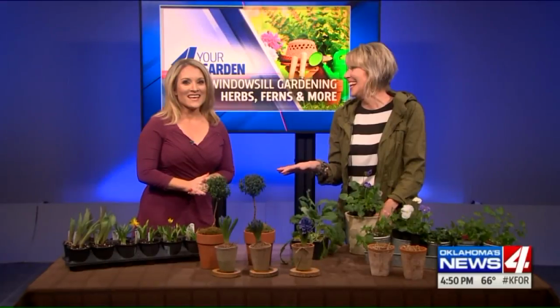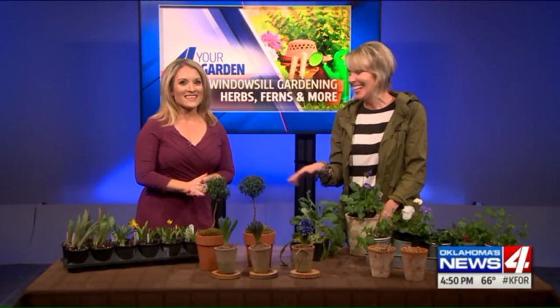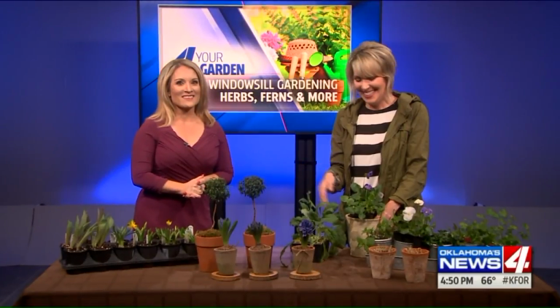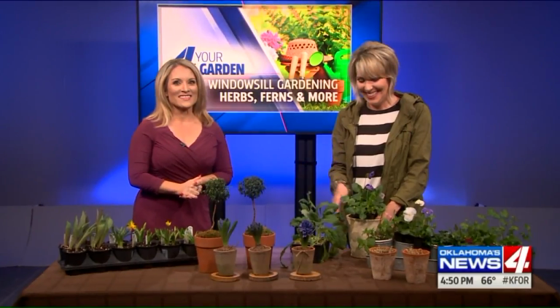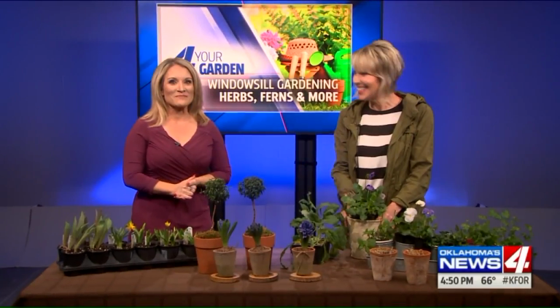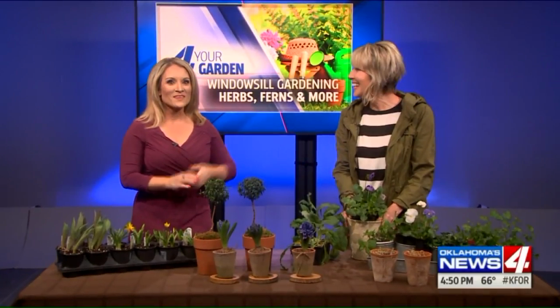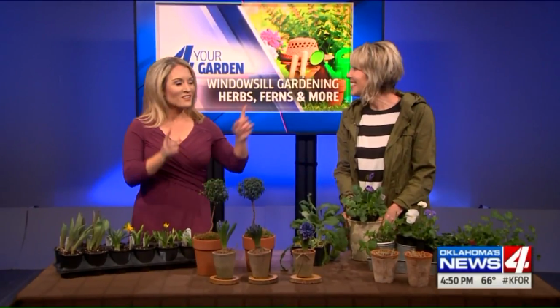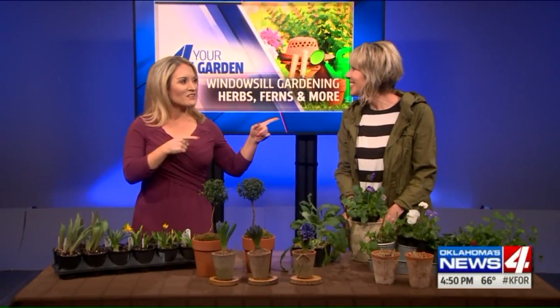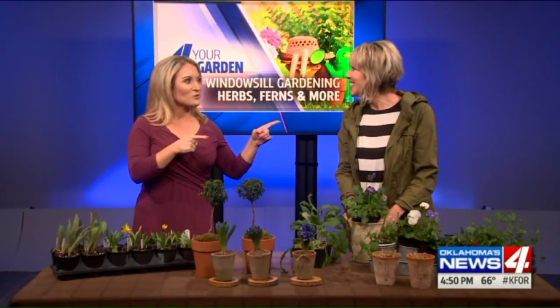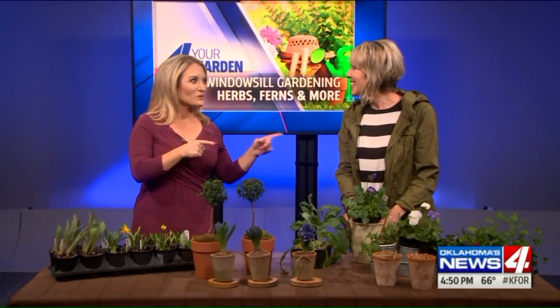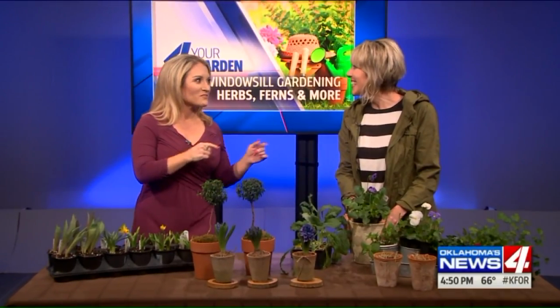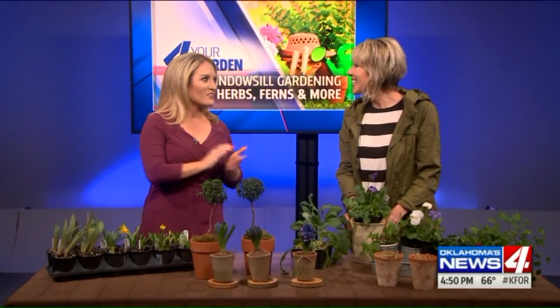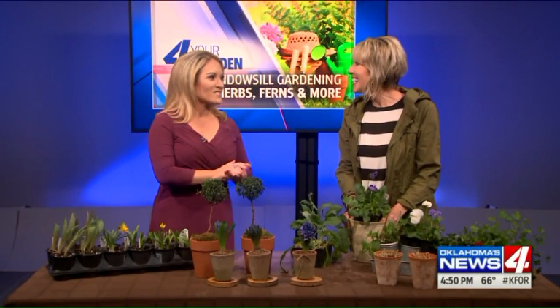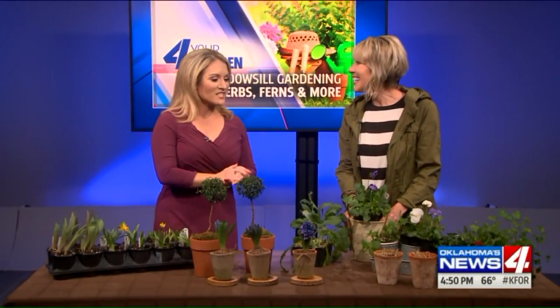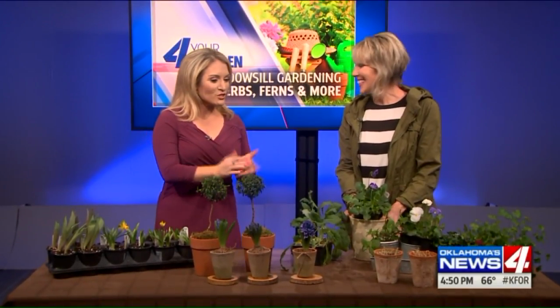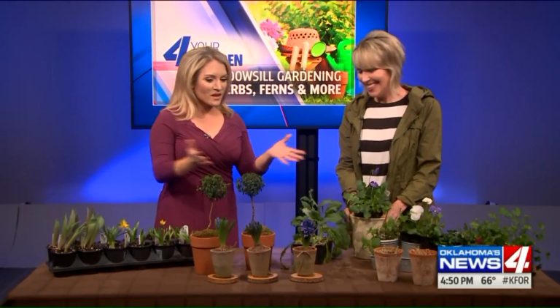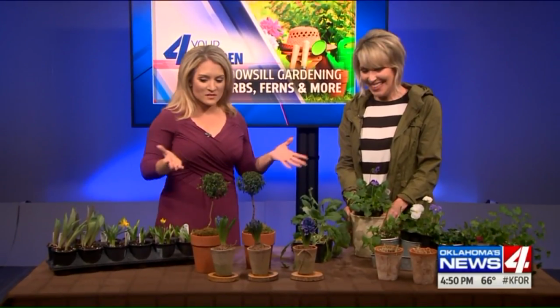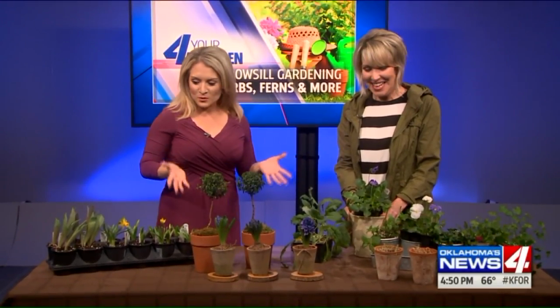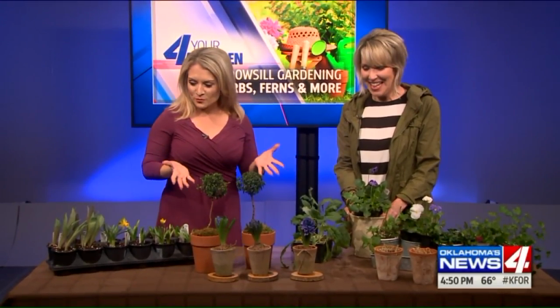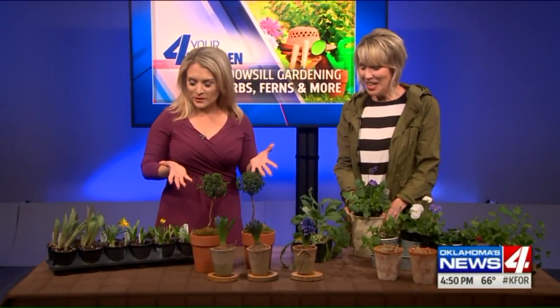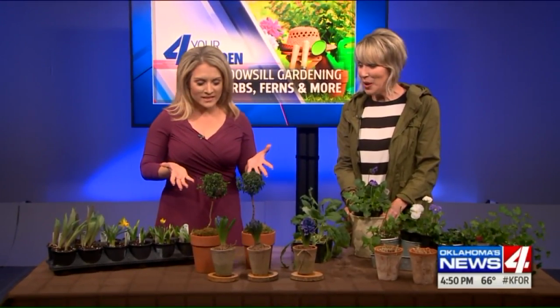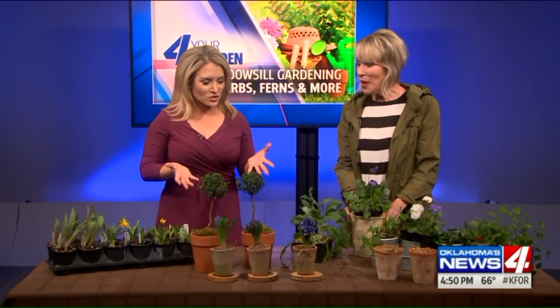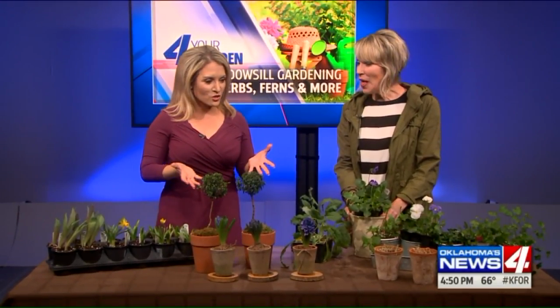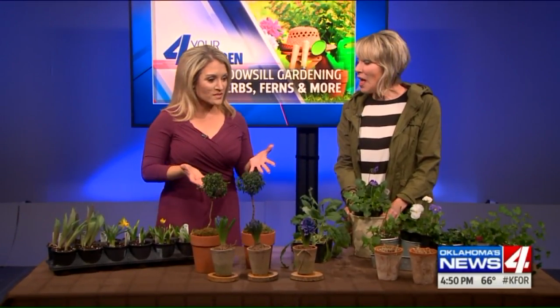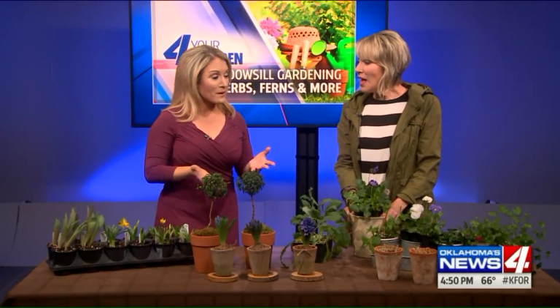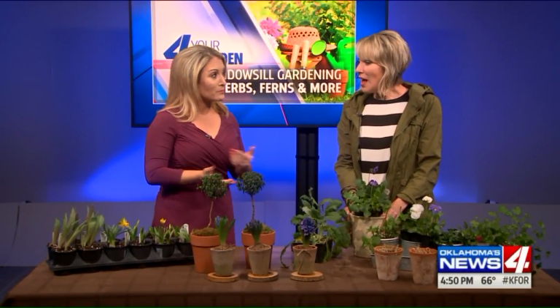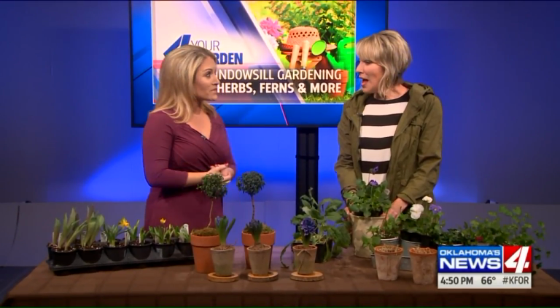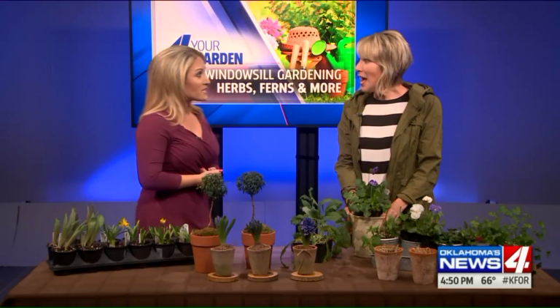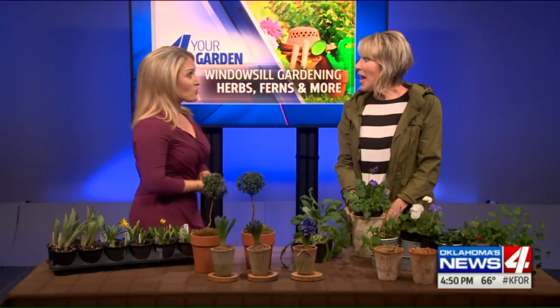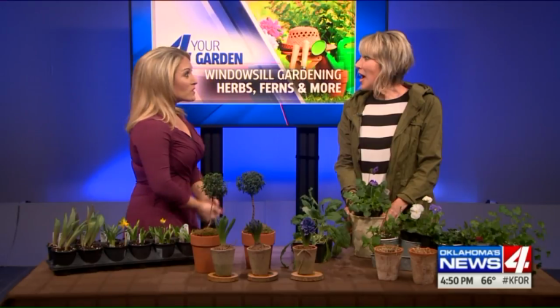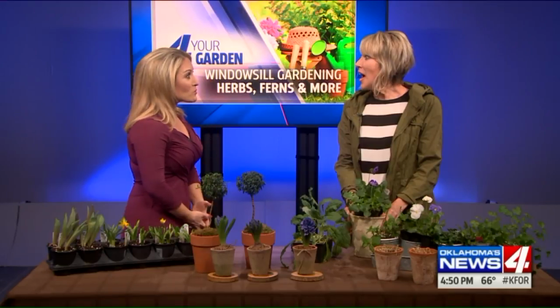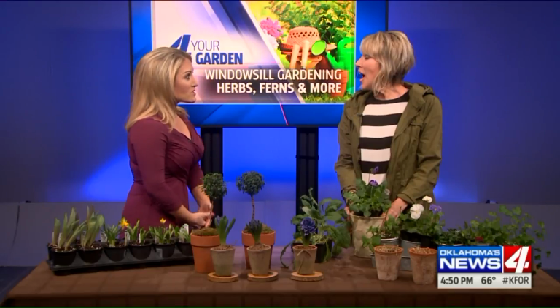Anything and everything. Gardening guru Linda Votter is here. You've got some beautiful plants to show us about planting in our windowsills.